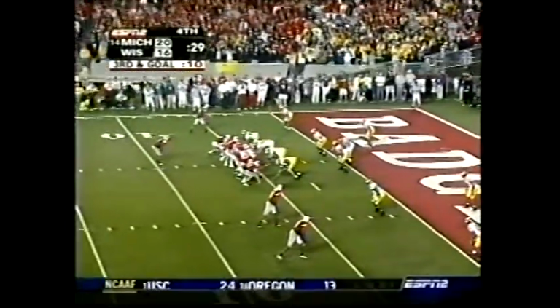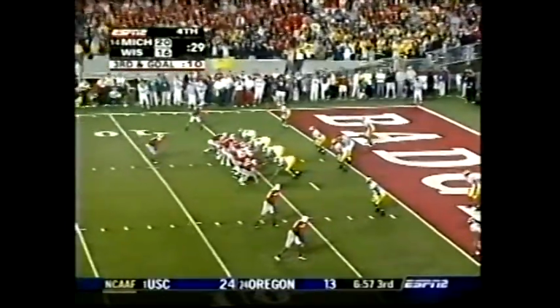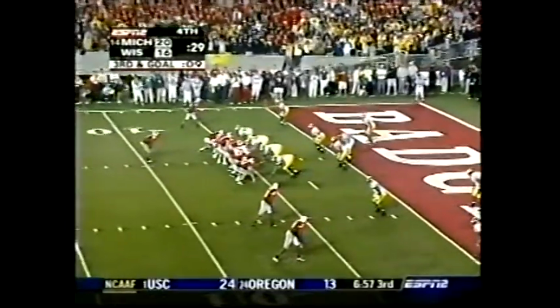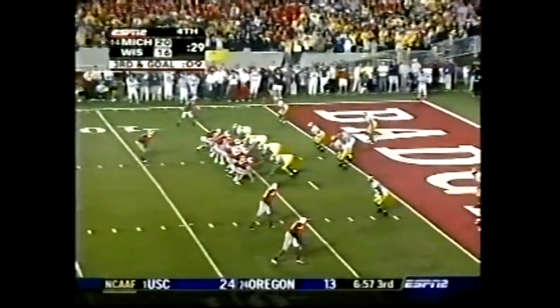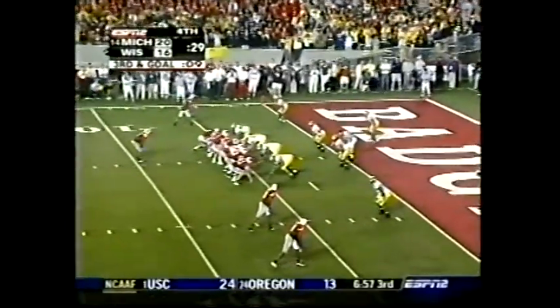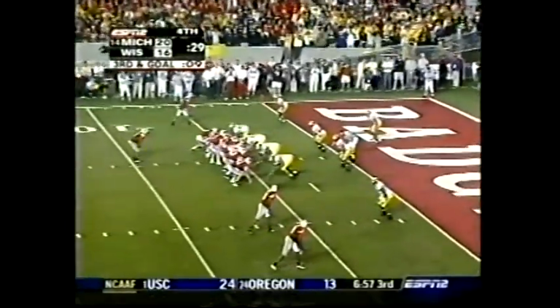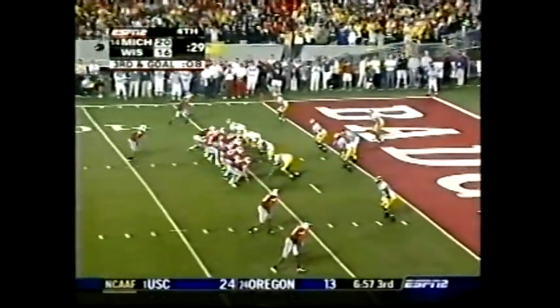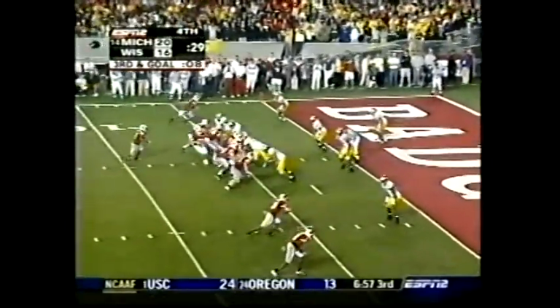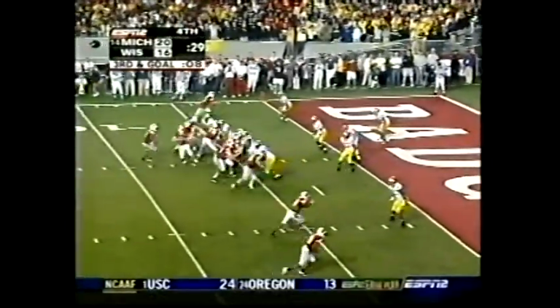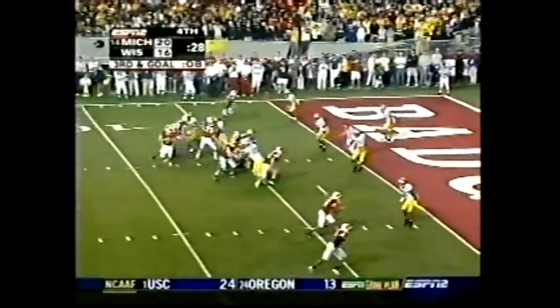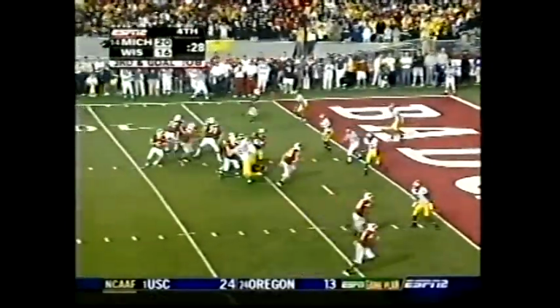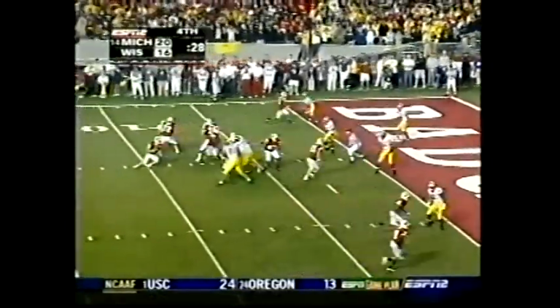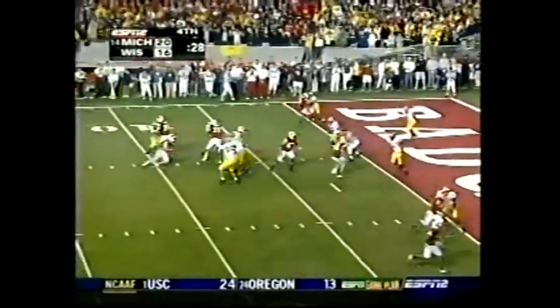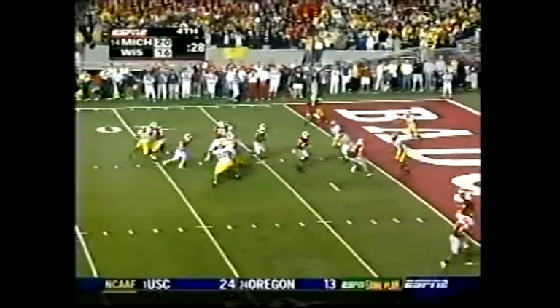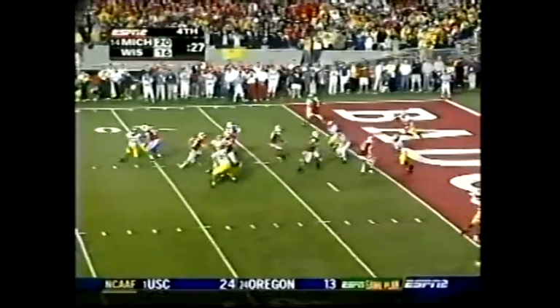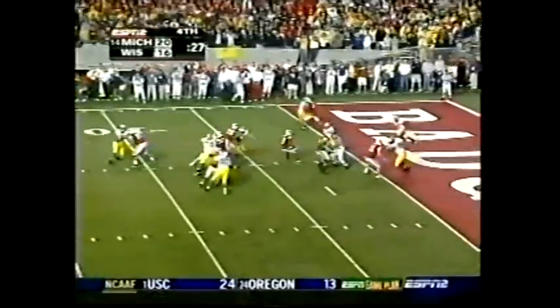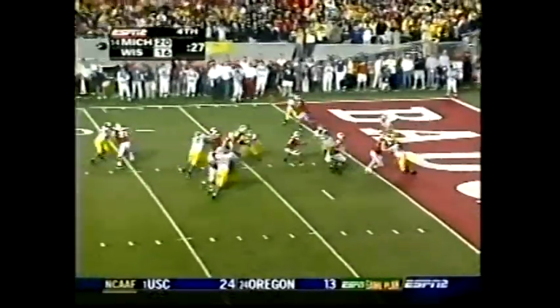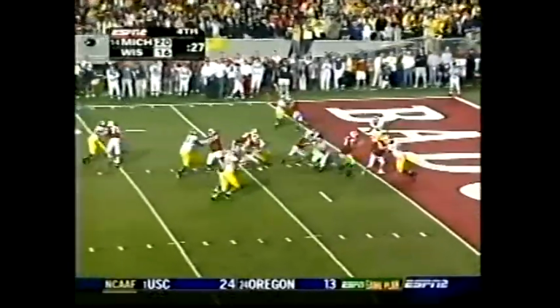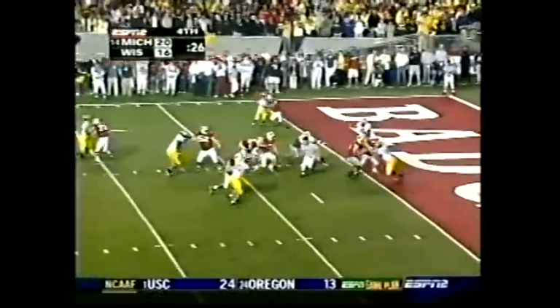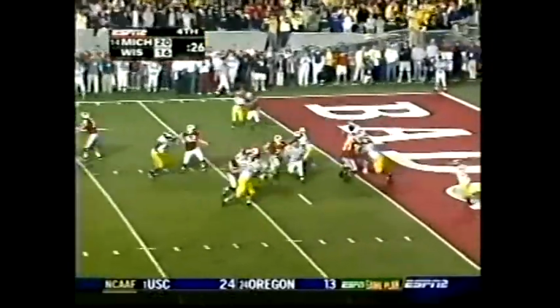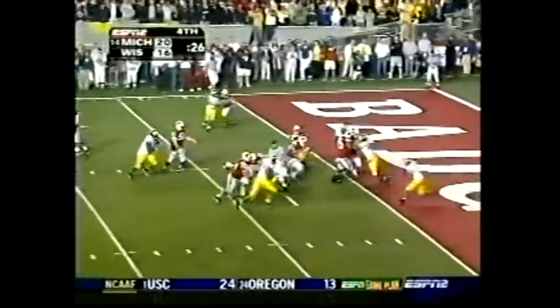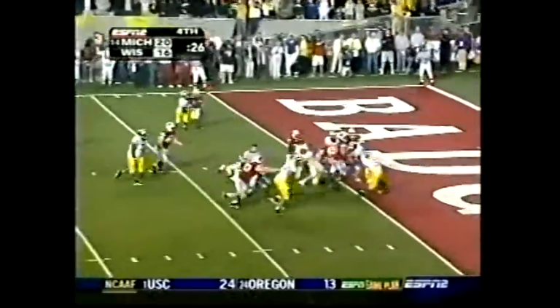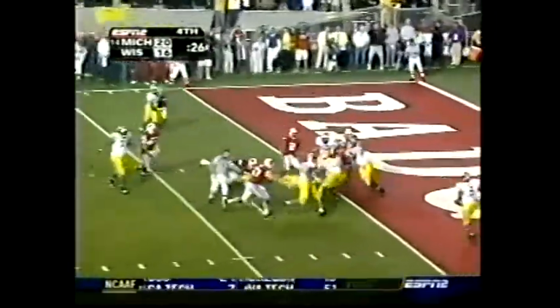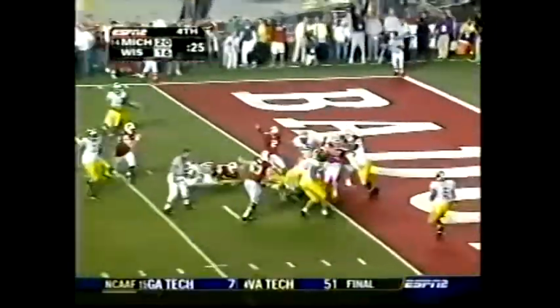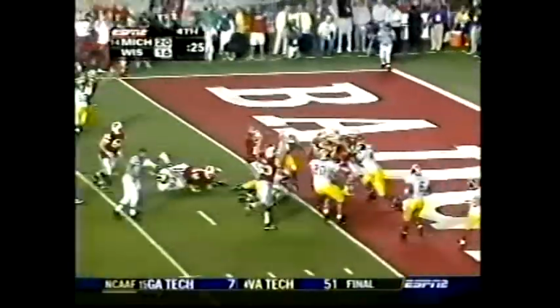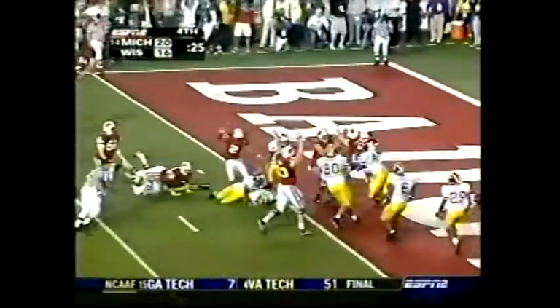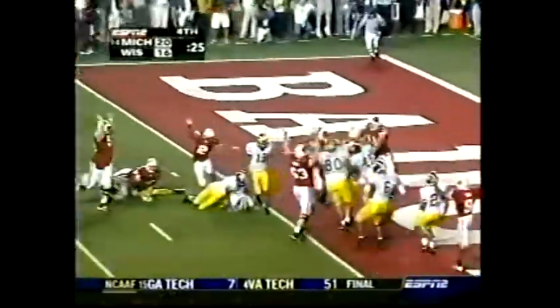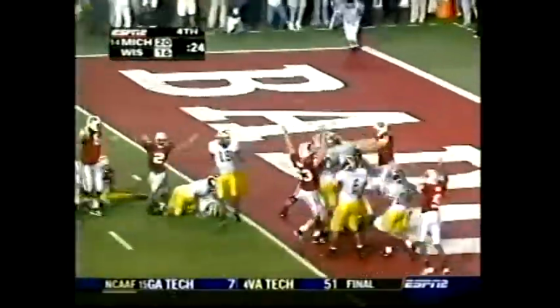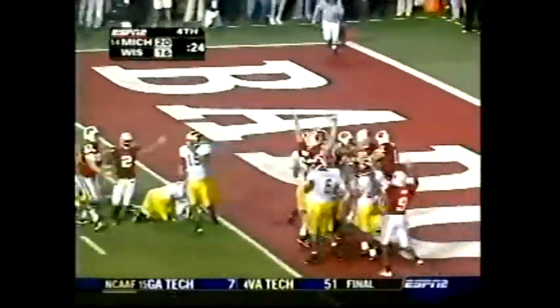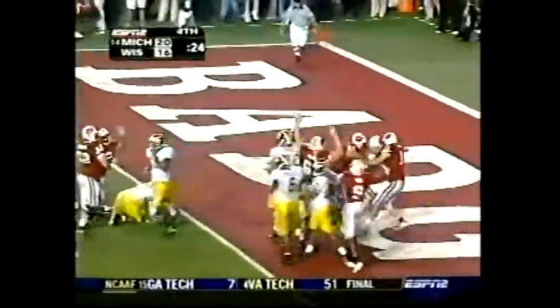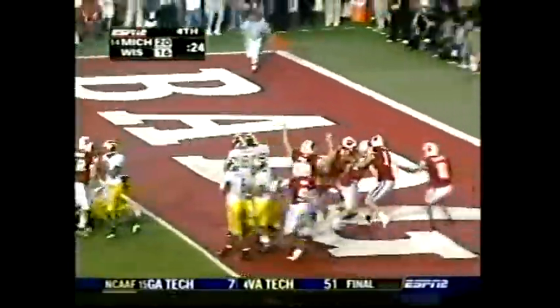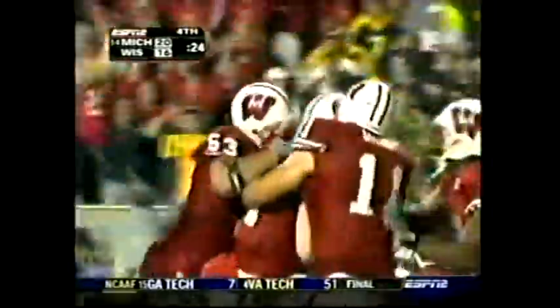He lined up to the left of Stocco. Quarterback draw, Stocco! Touchdown!